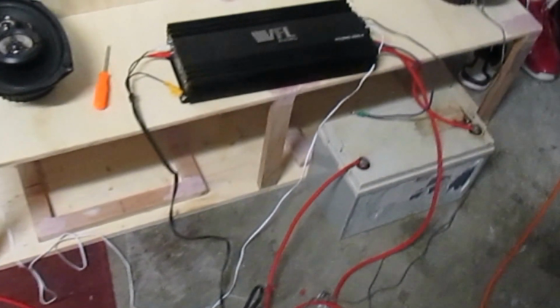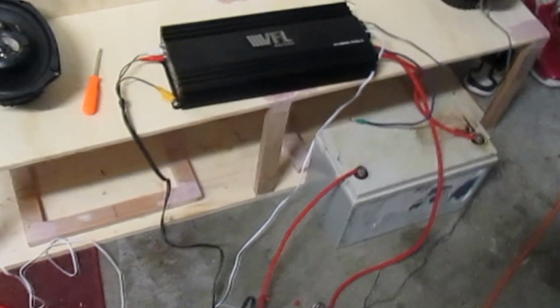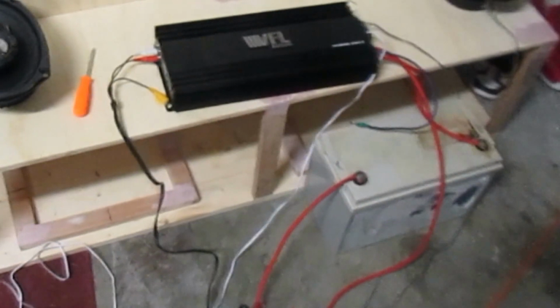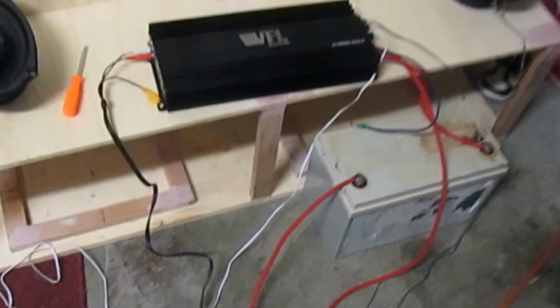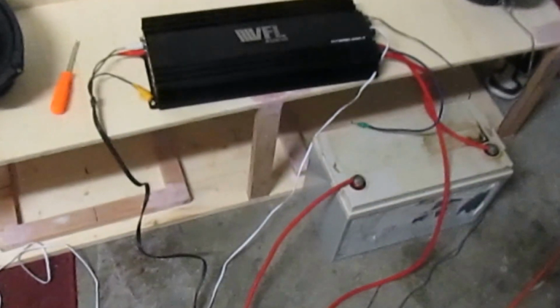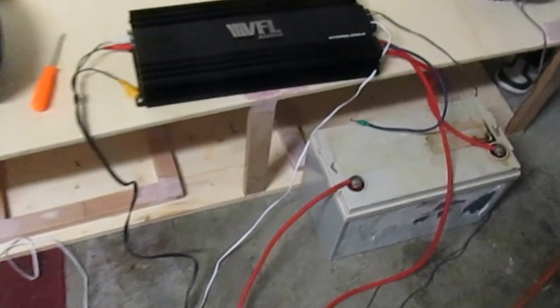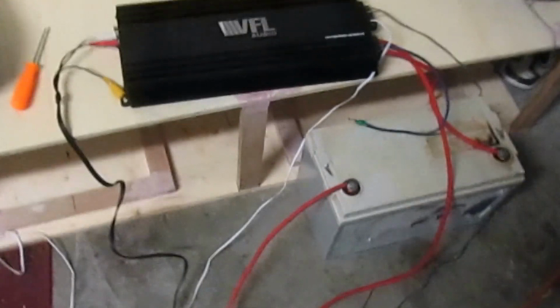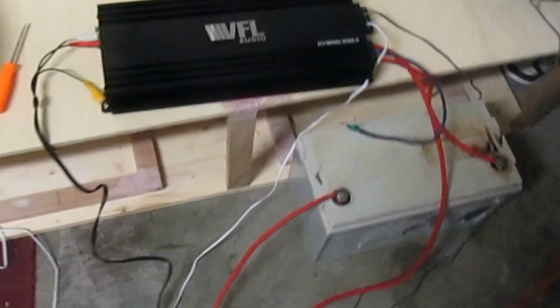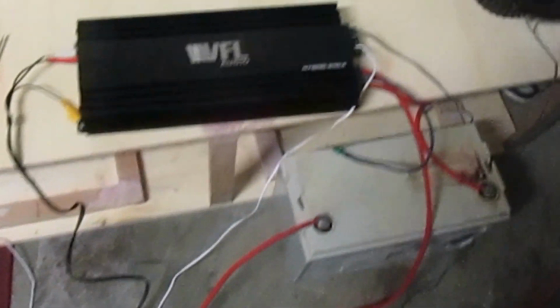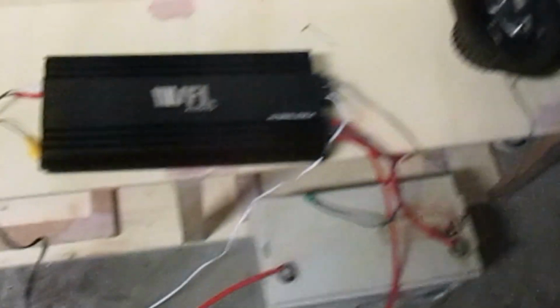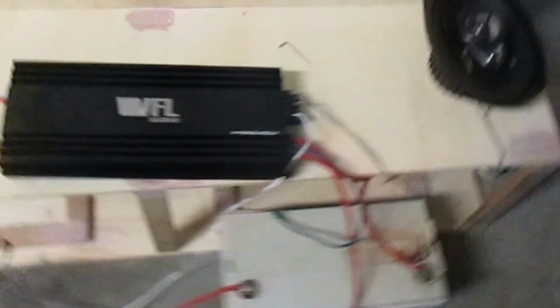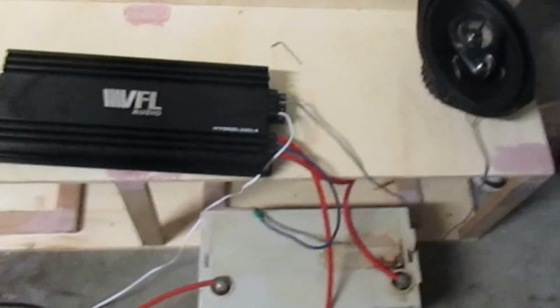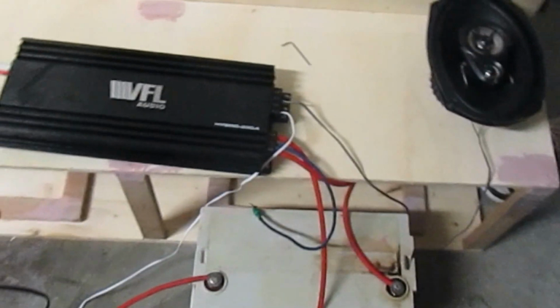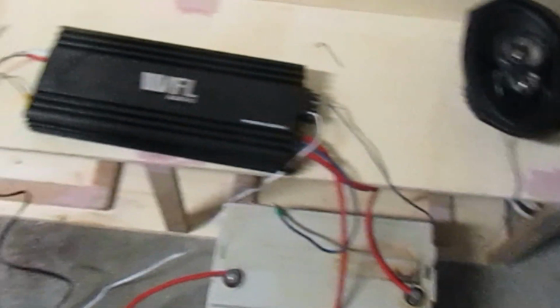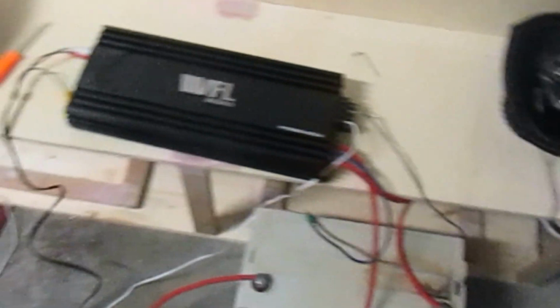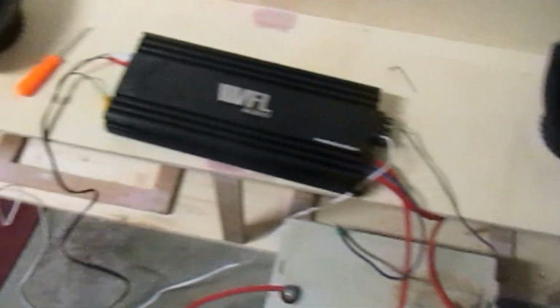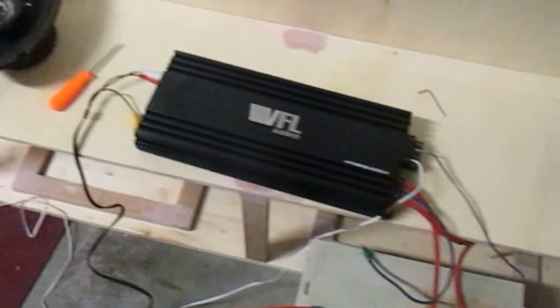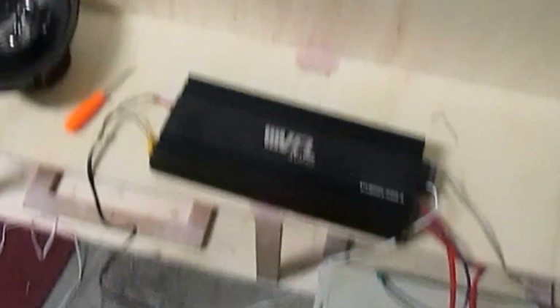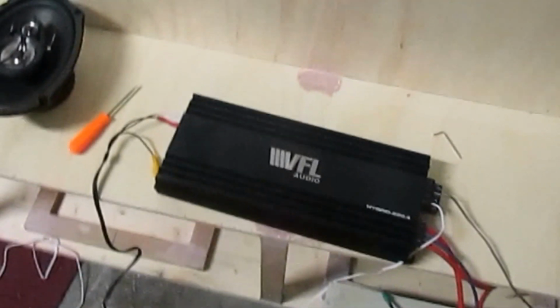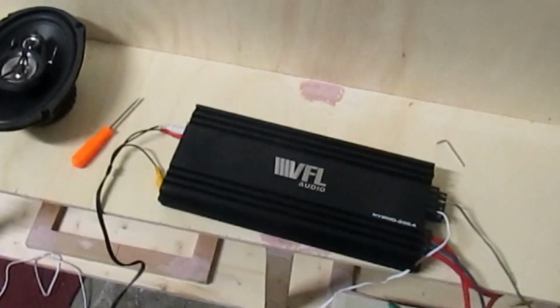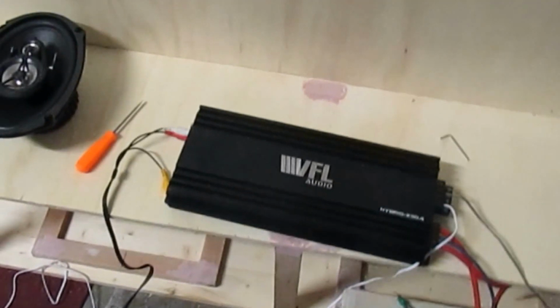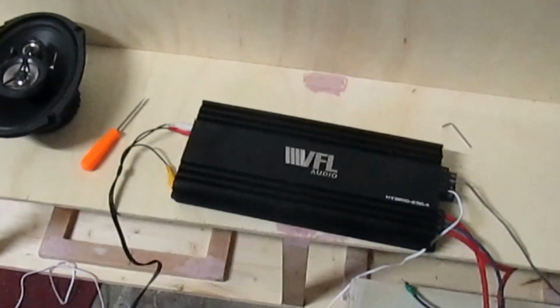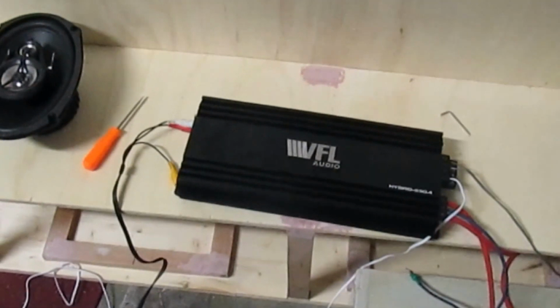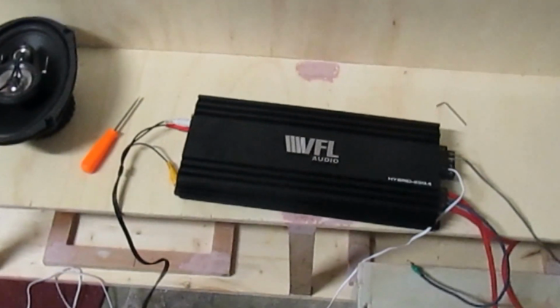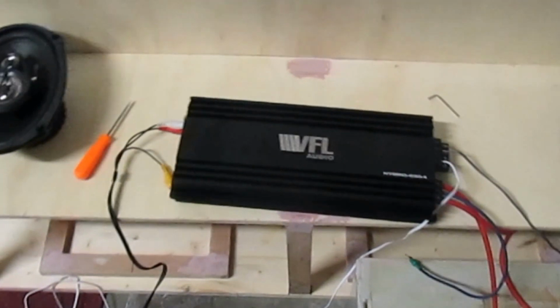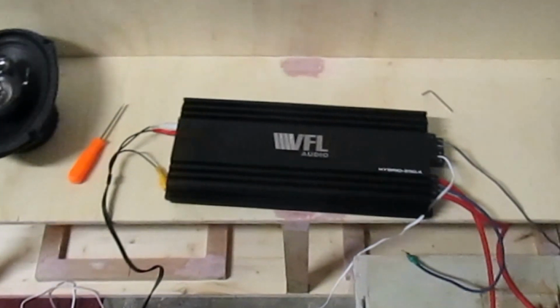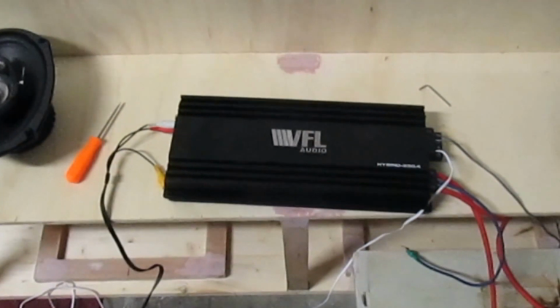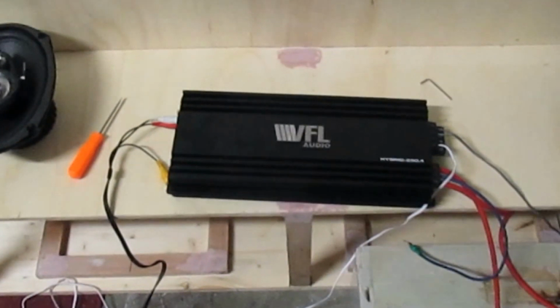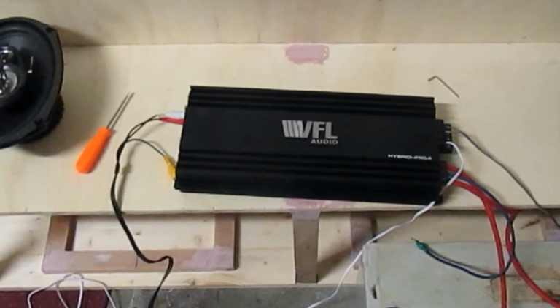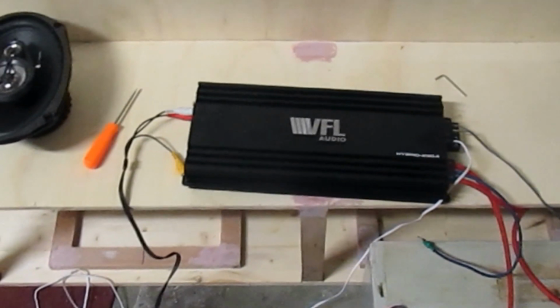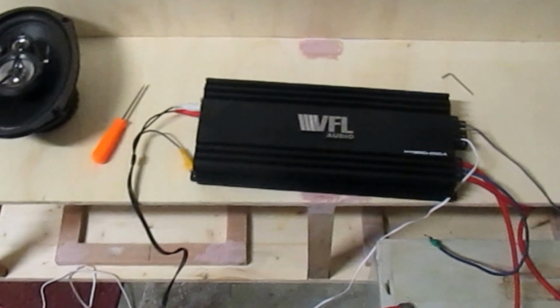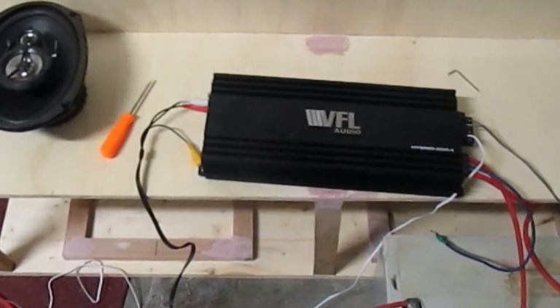What up YouTube? Your boy back at it again. So remember I said I was going to test out this amp? Did you see how it does?